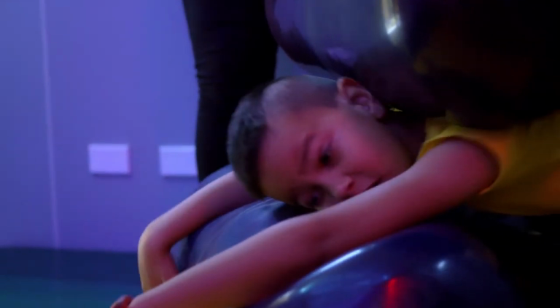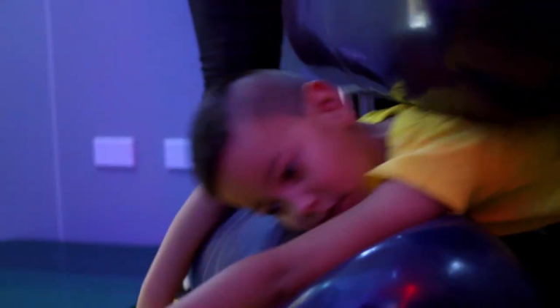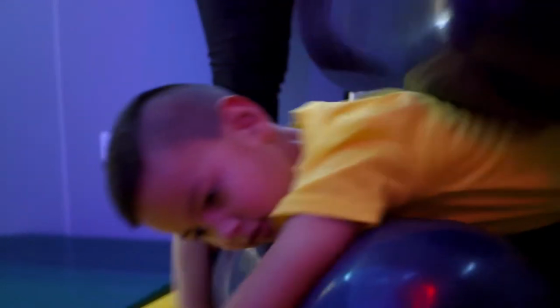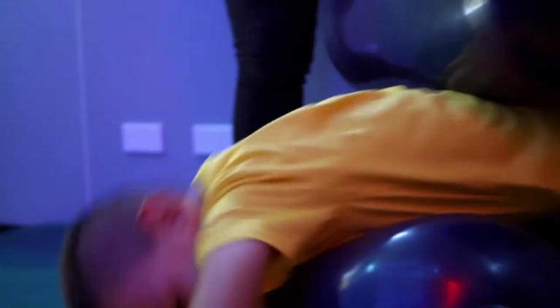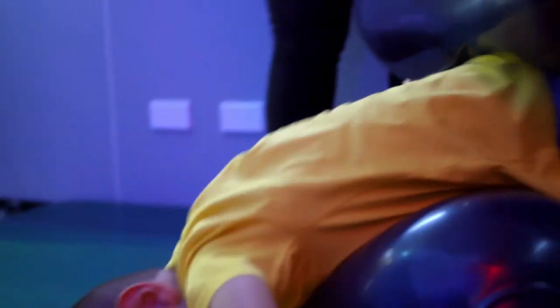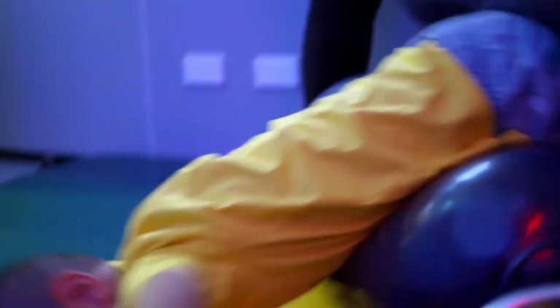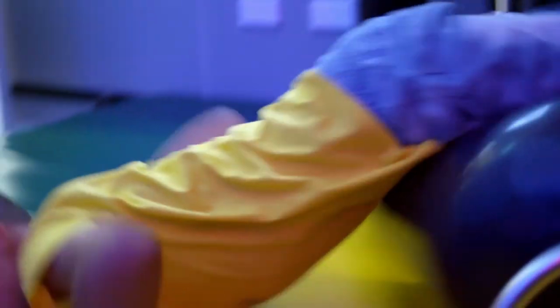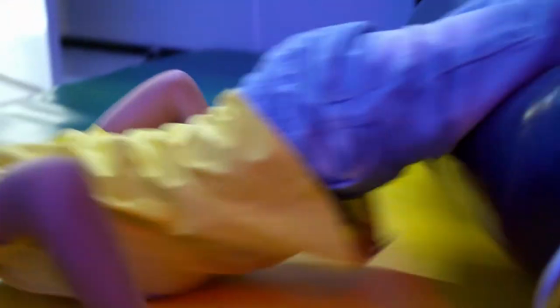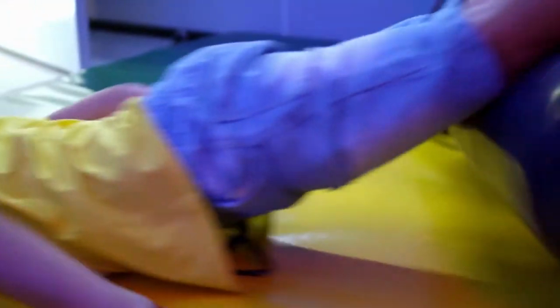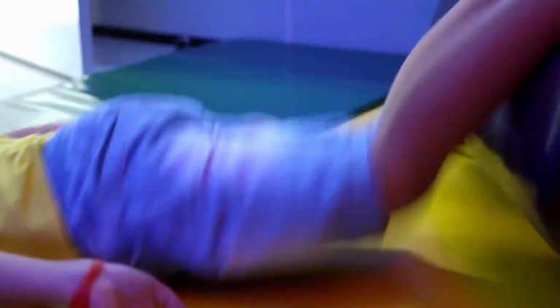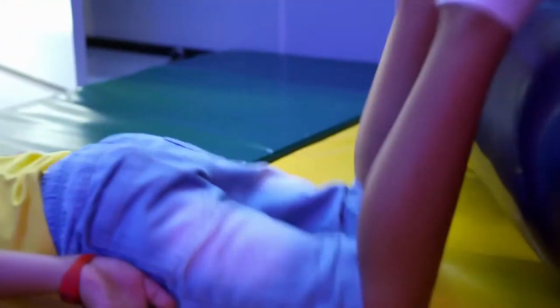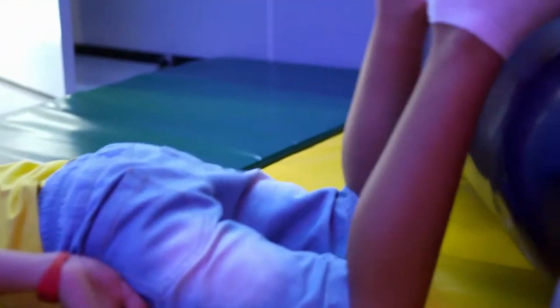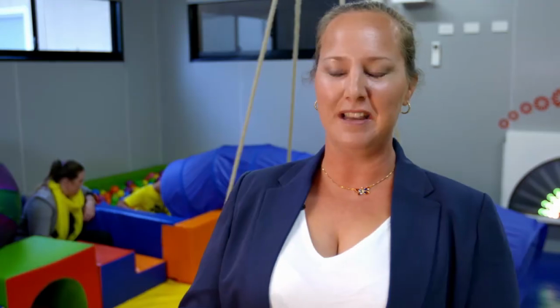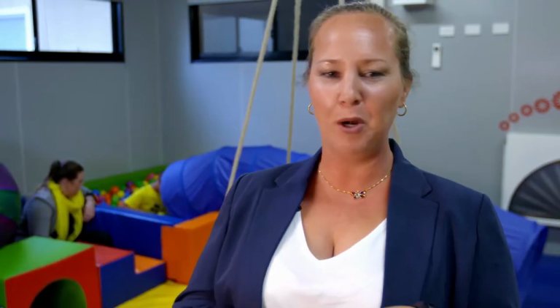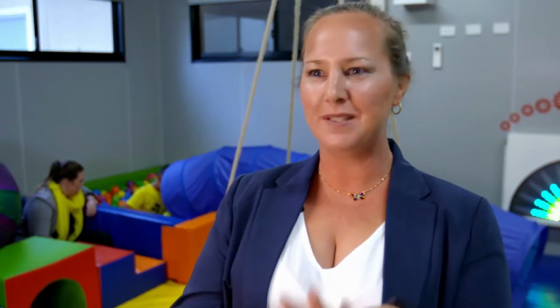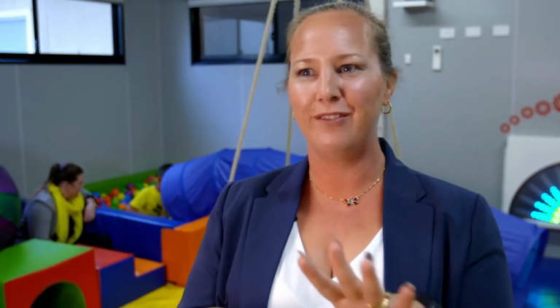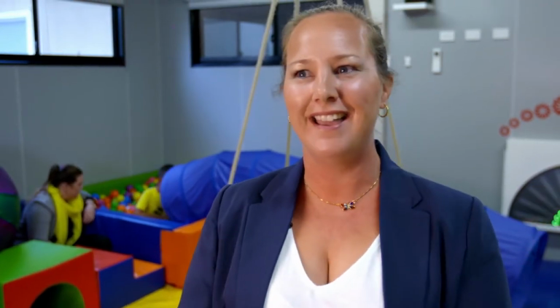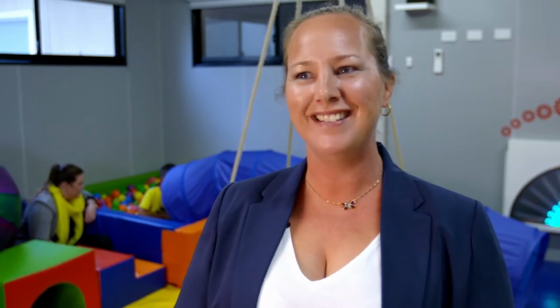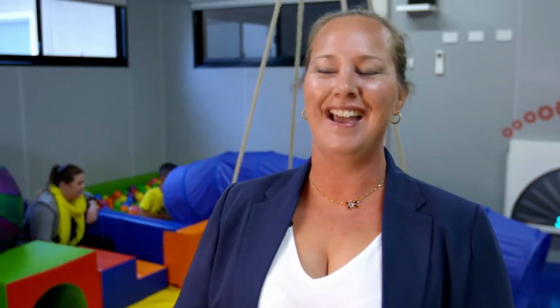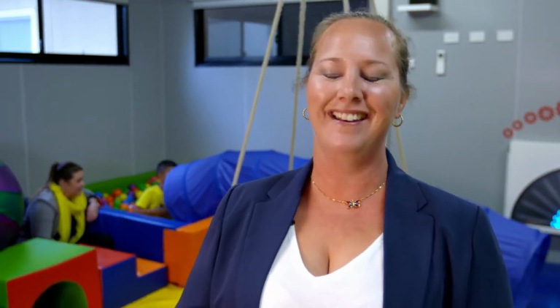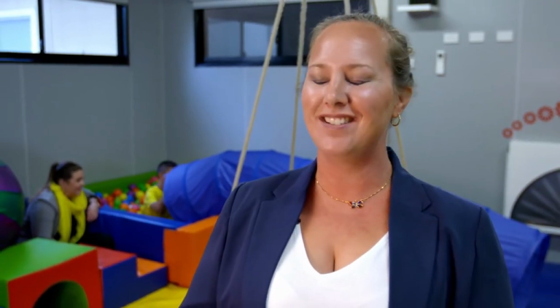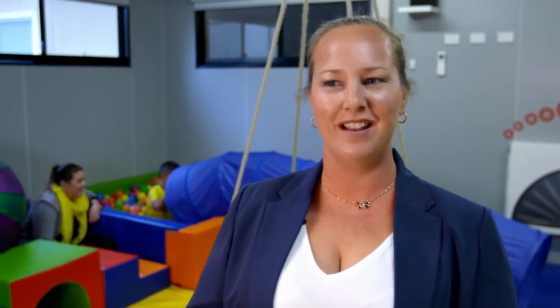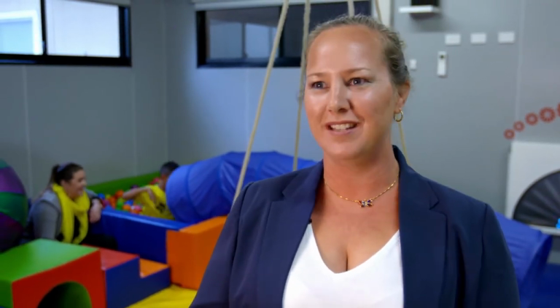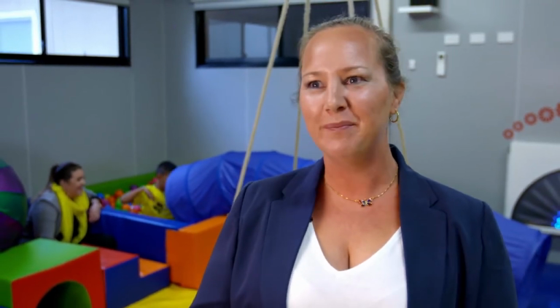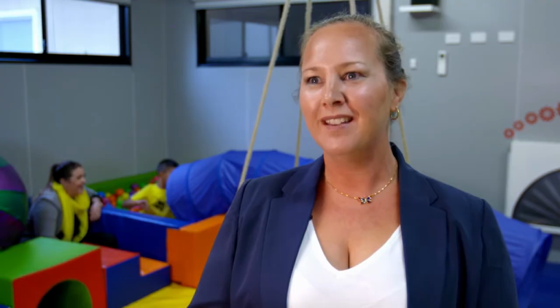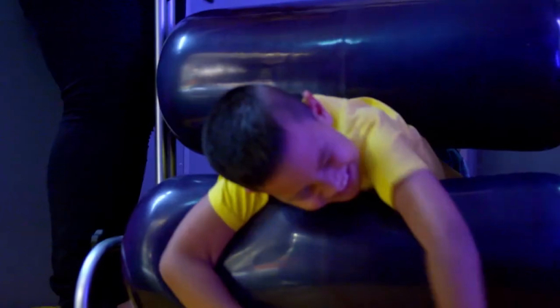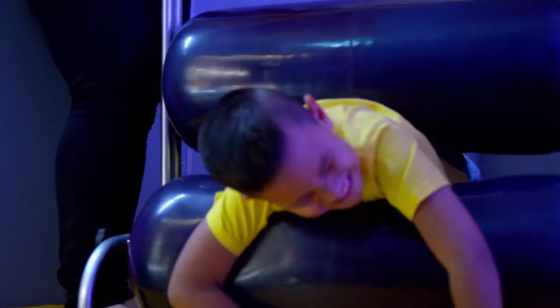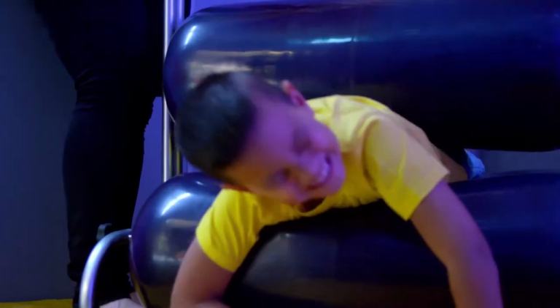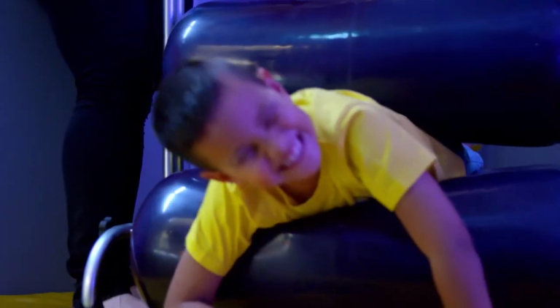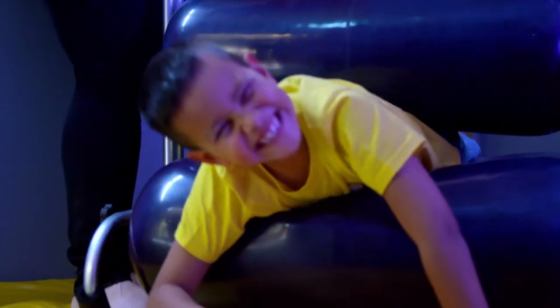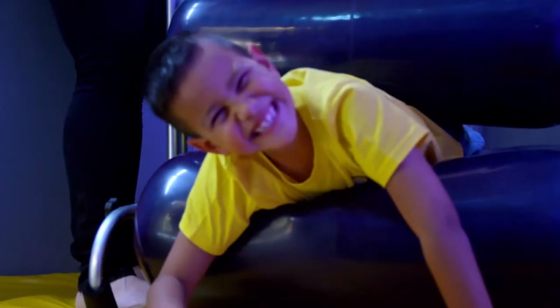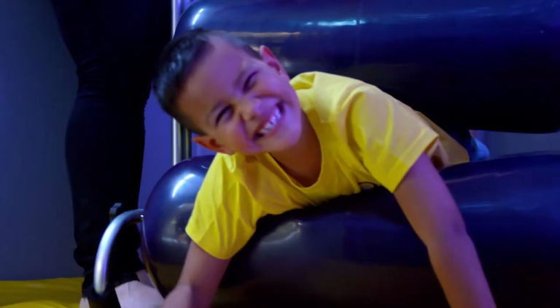The rollers are fantastic — he rolls through them, he plops out of the end and he just loves it. You can really see the difference in him.